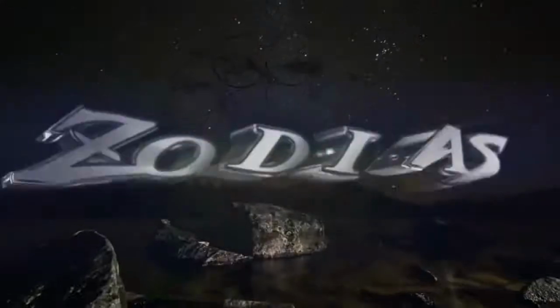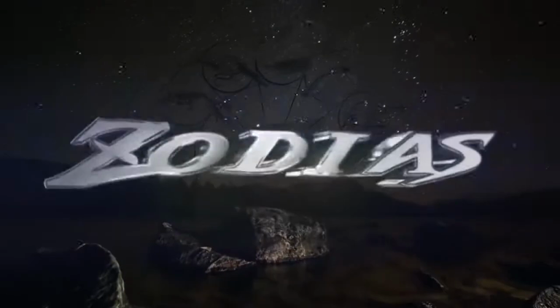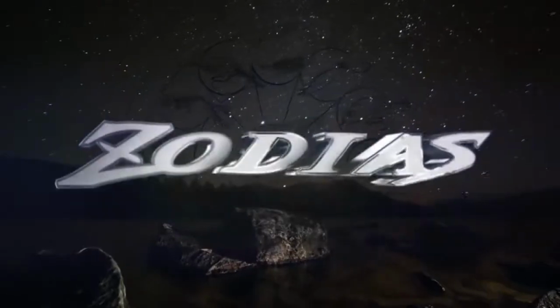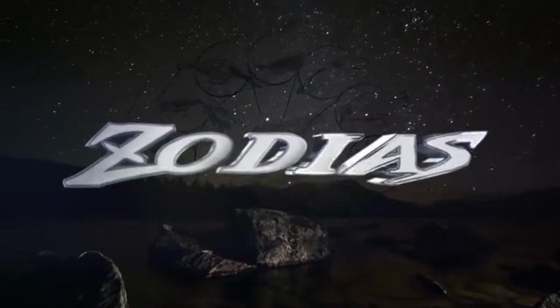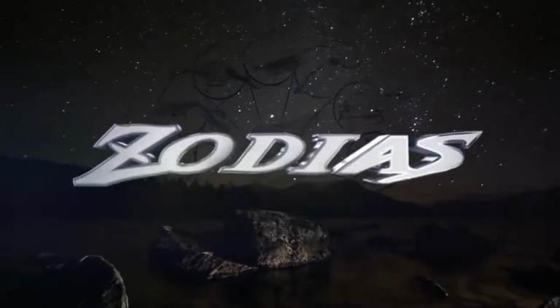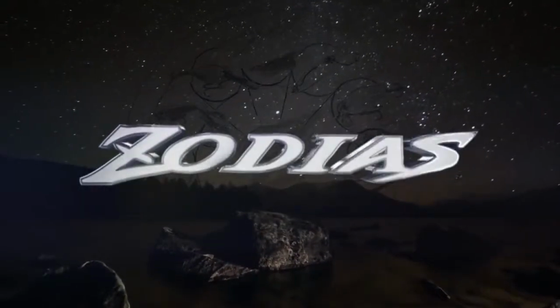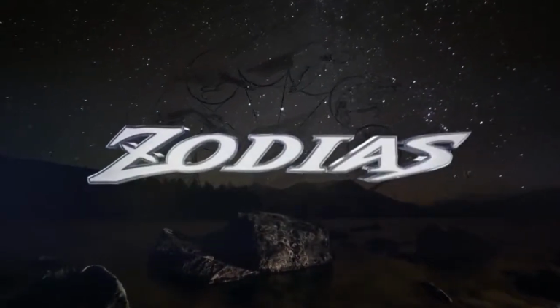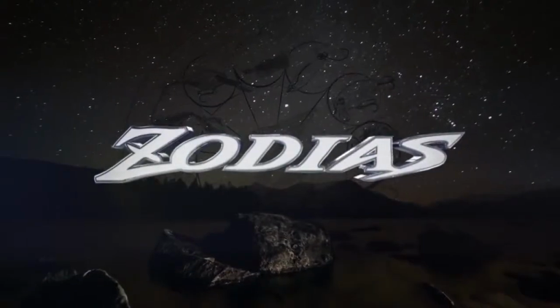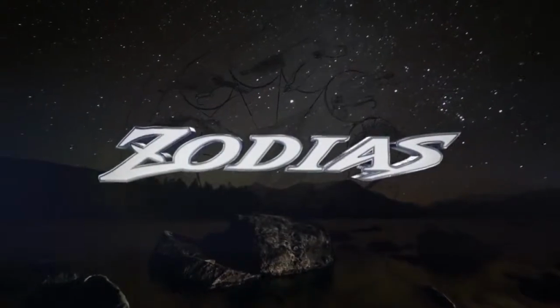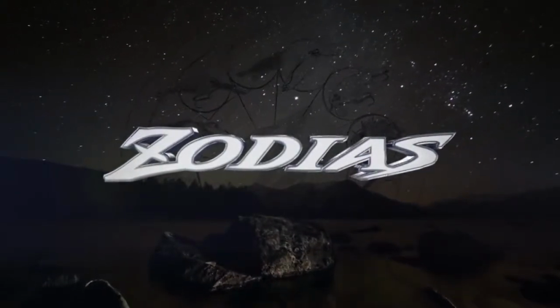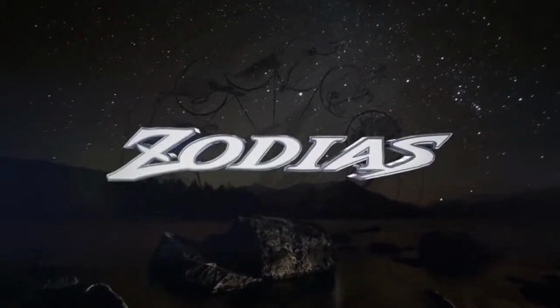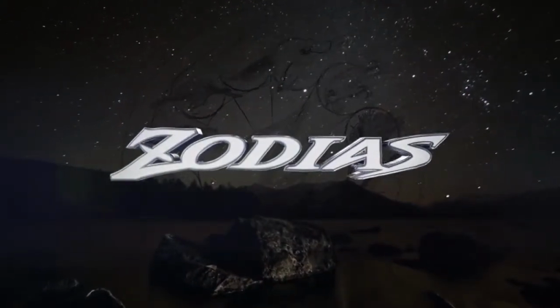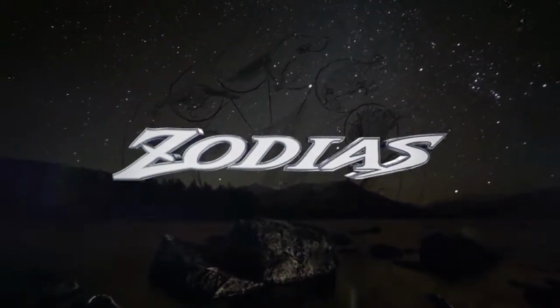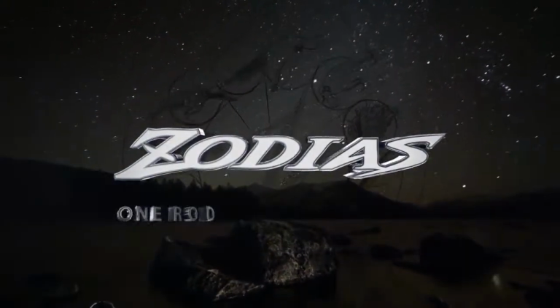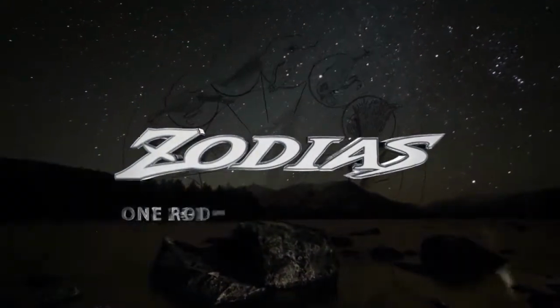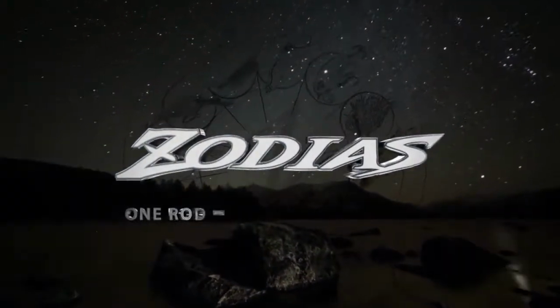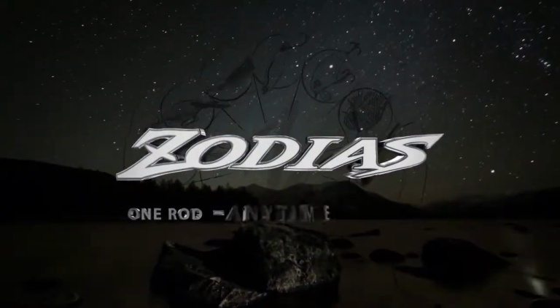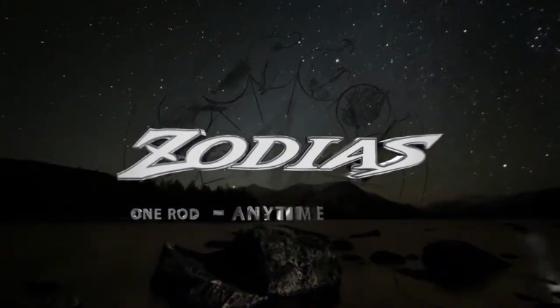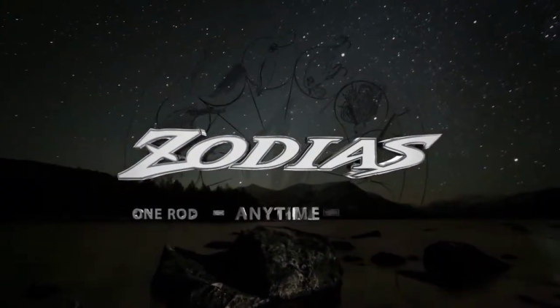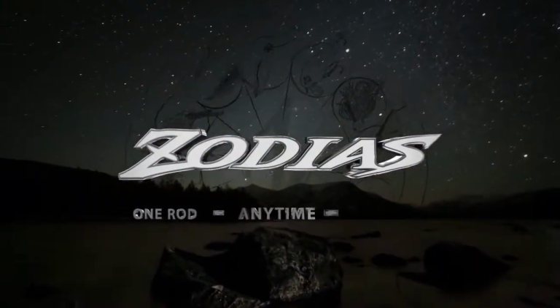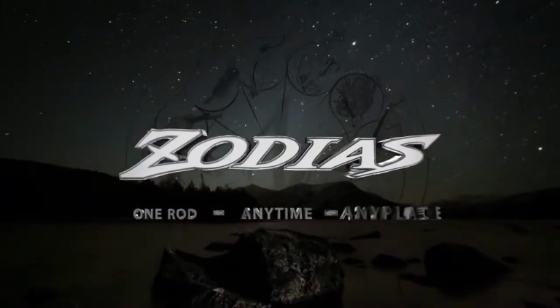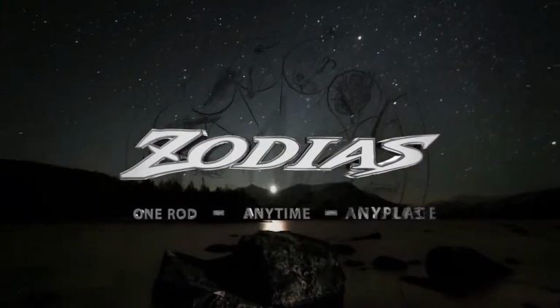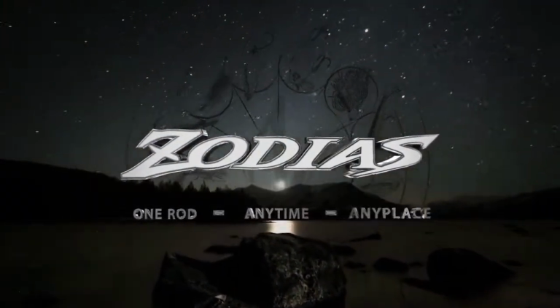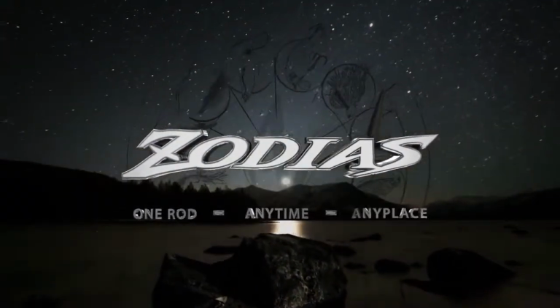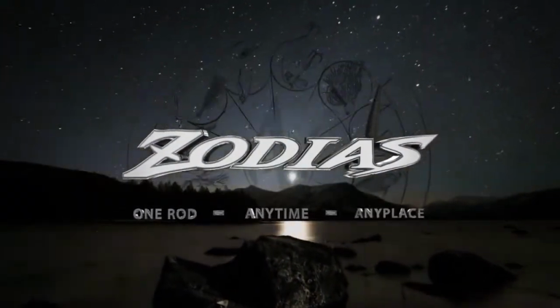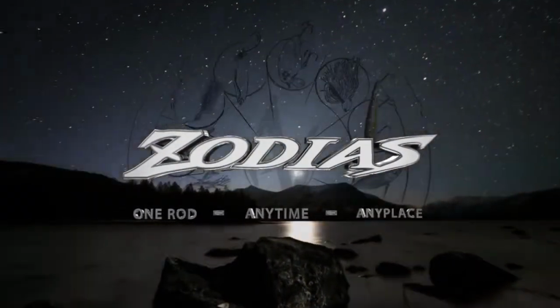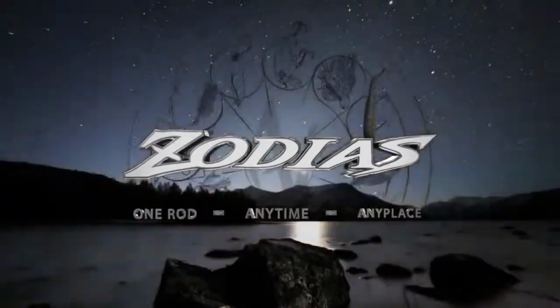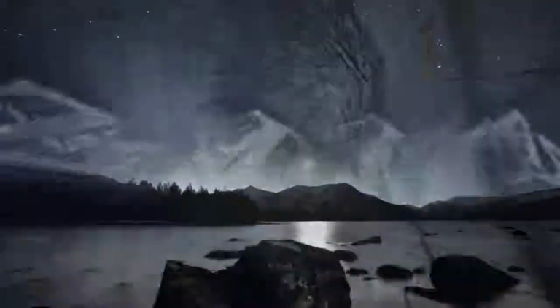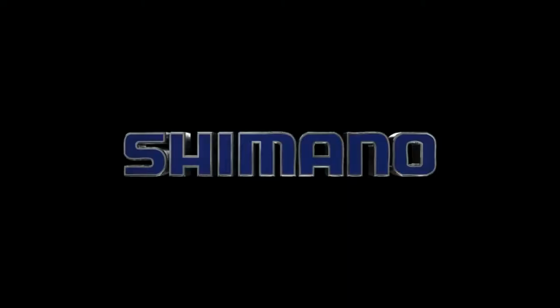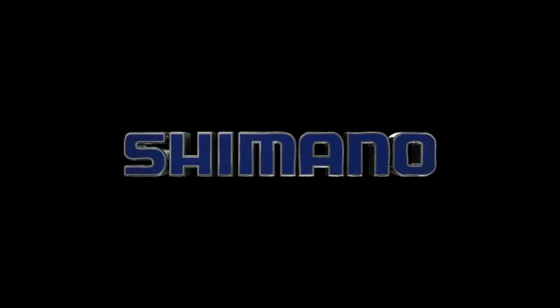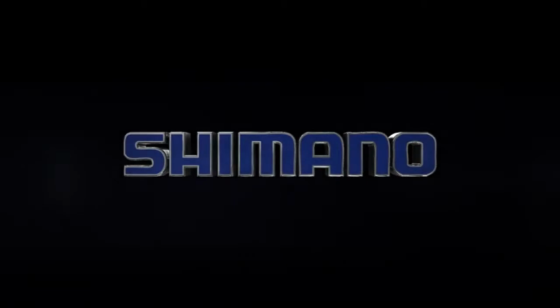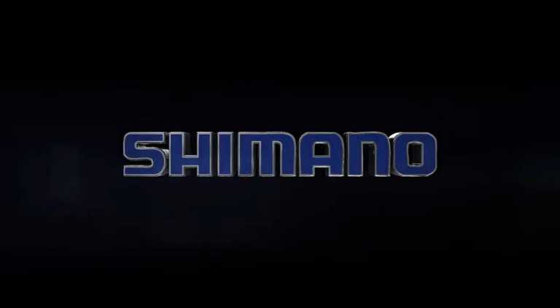Spring, Summer, Autumn or Winter. Shimano Zodius. One Rod. Anytime. Anyplace.